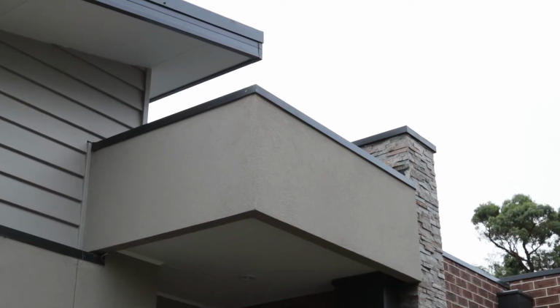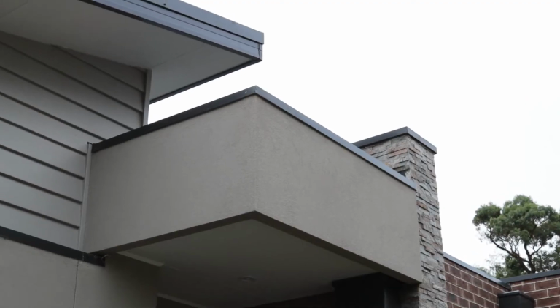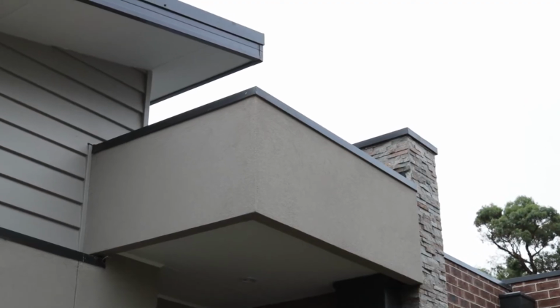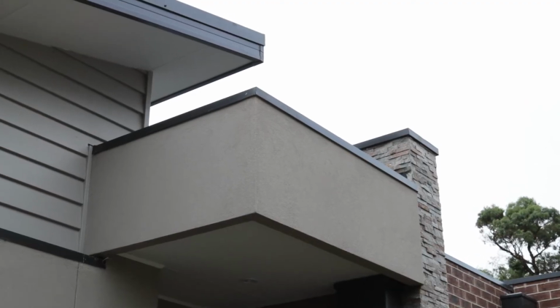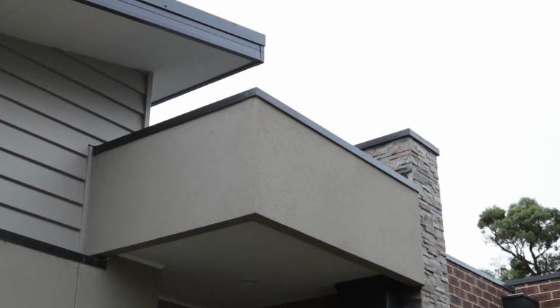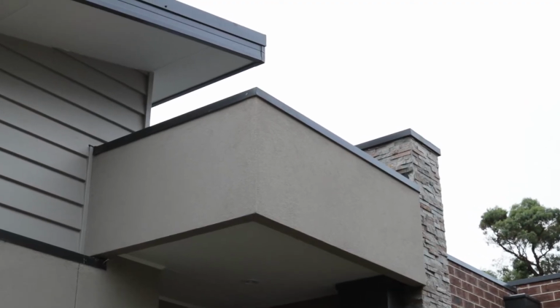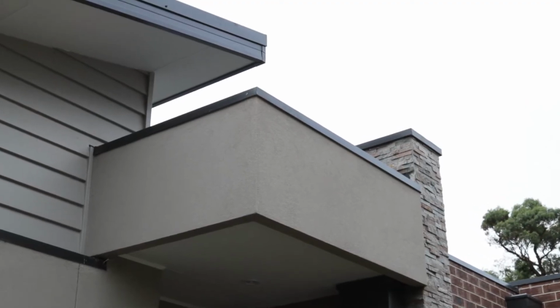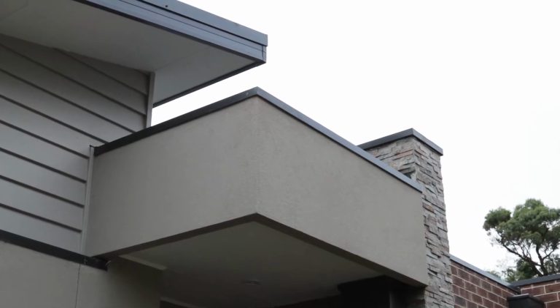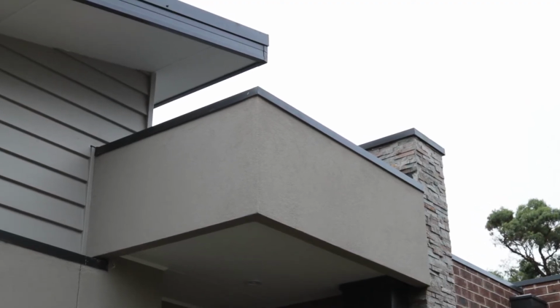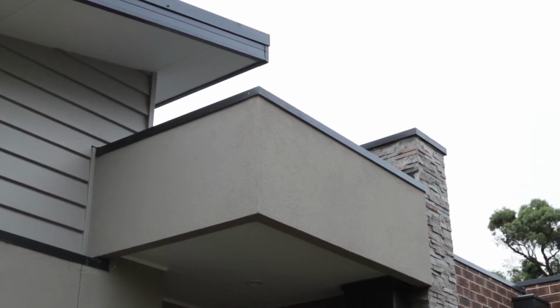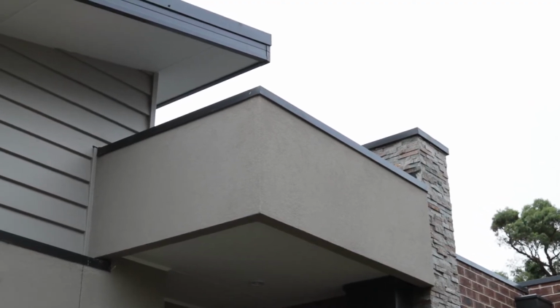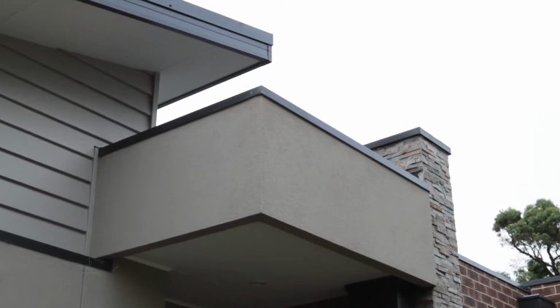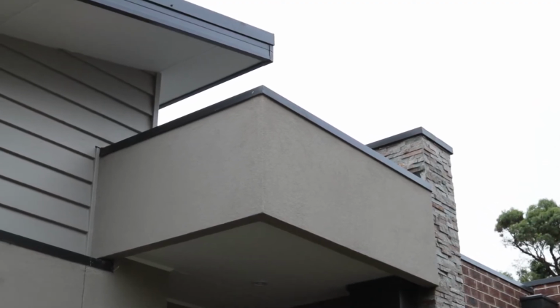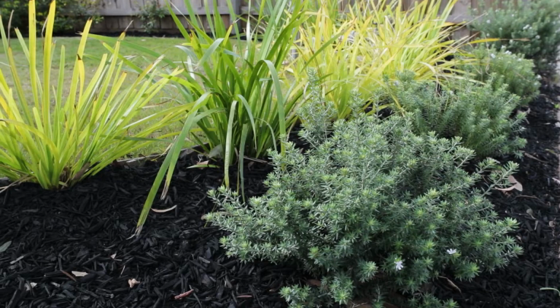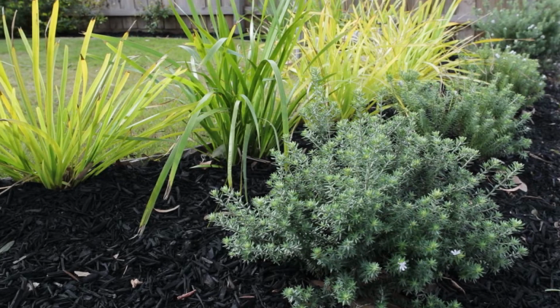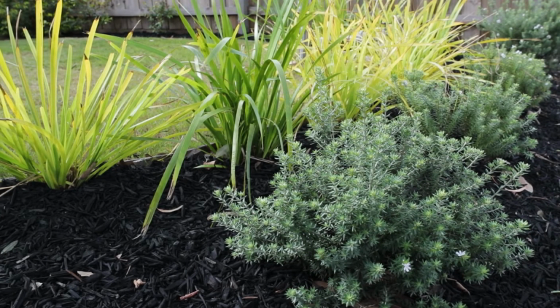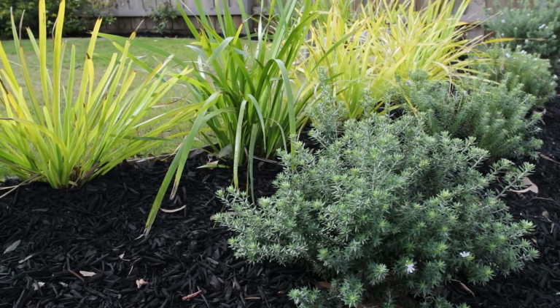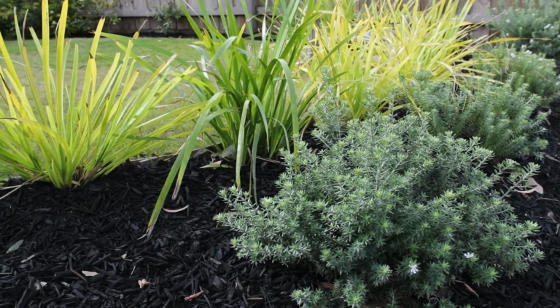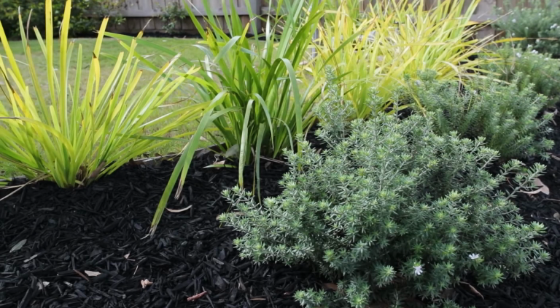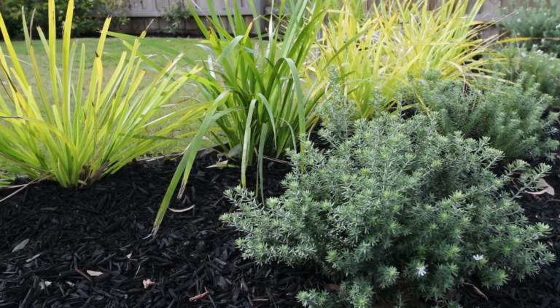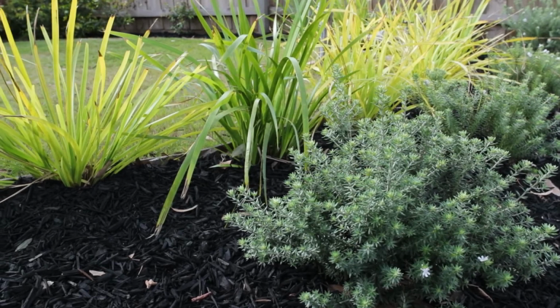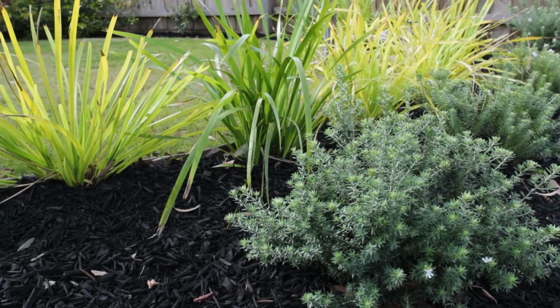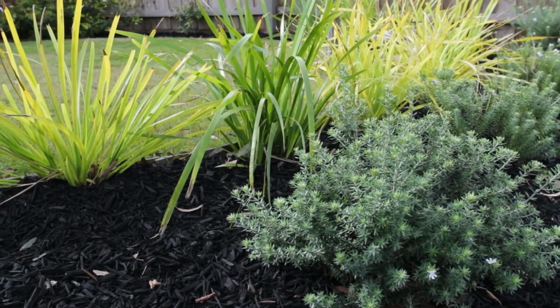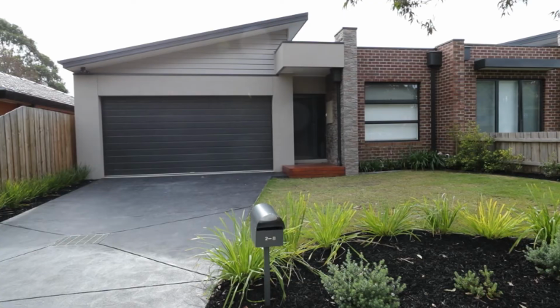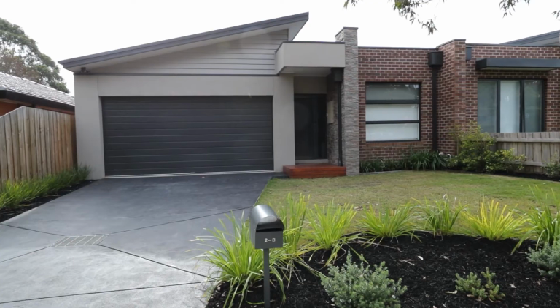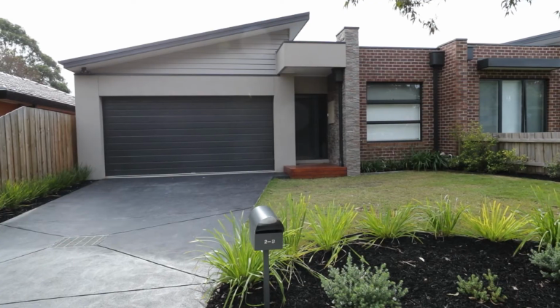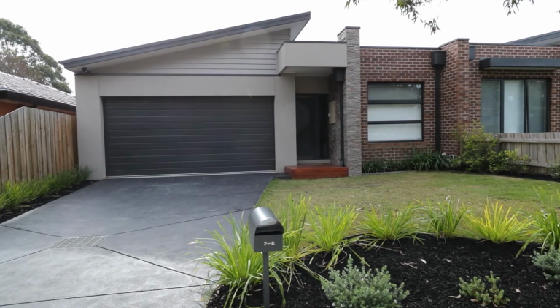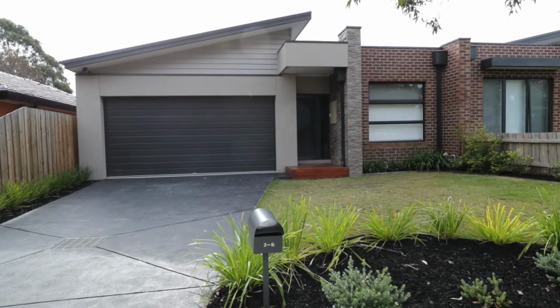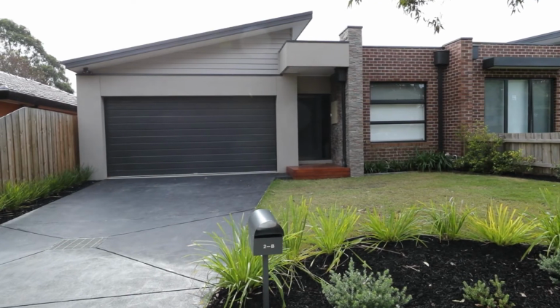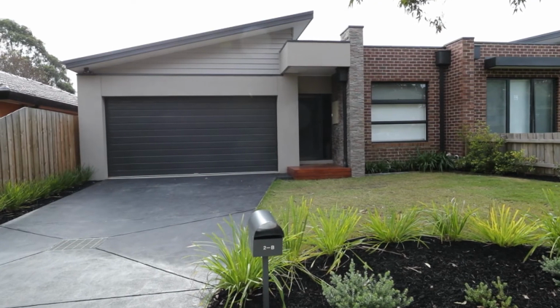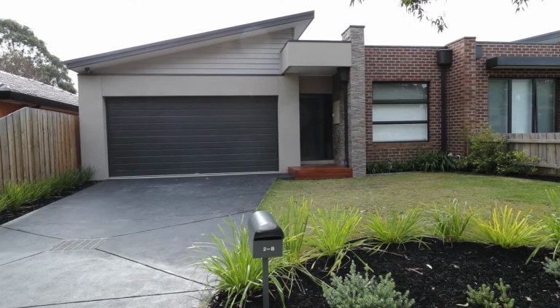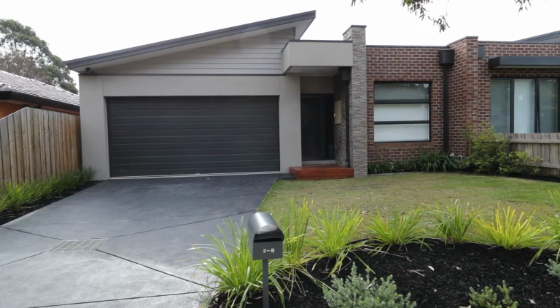The first thing you'll notice is a striking modern facade, and the manicured gardens with a full double garage with off-street parking.